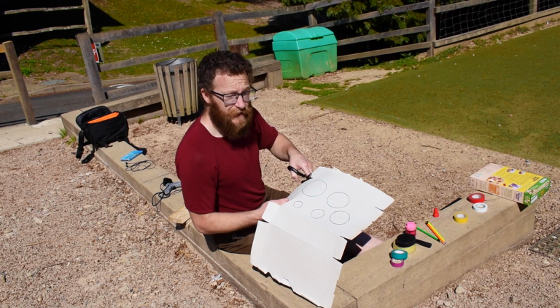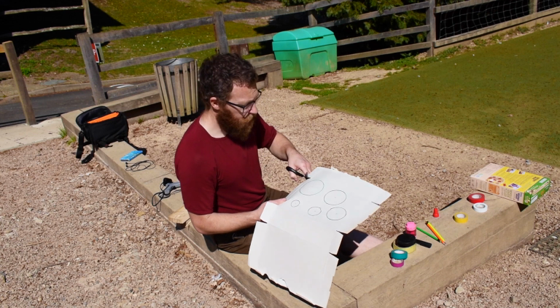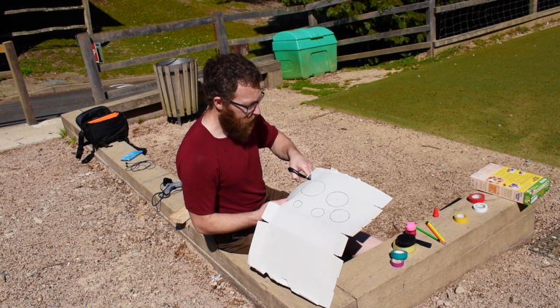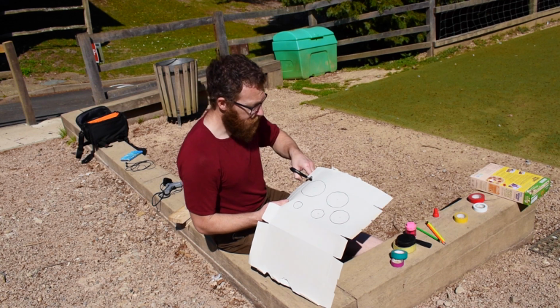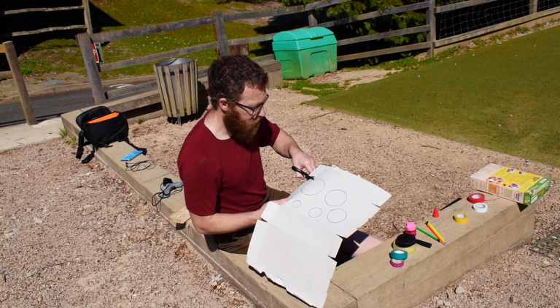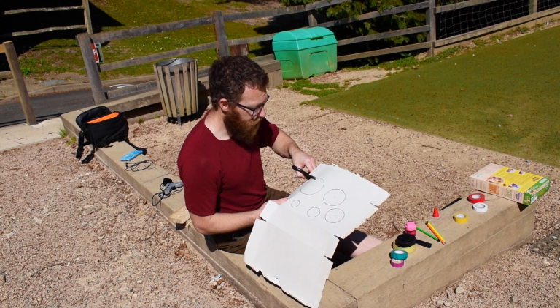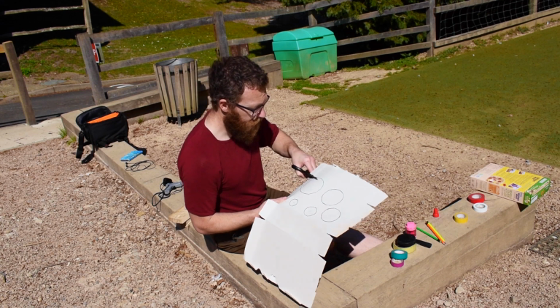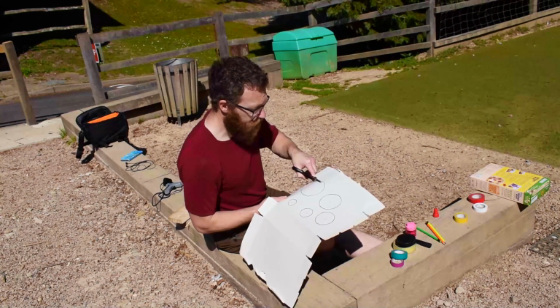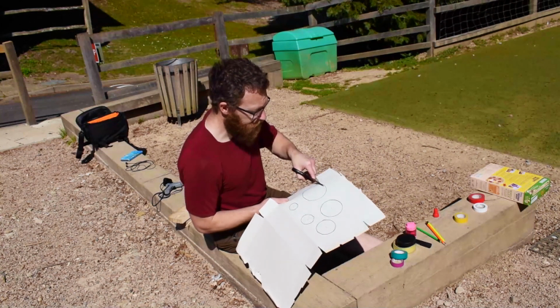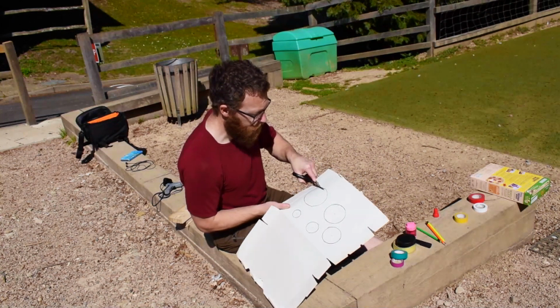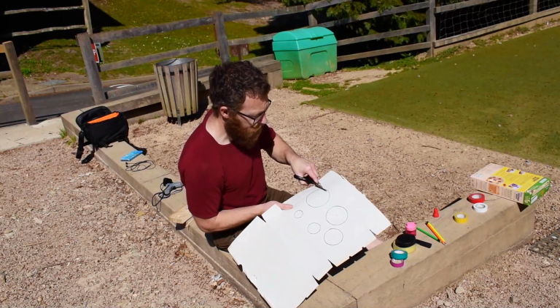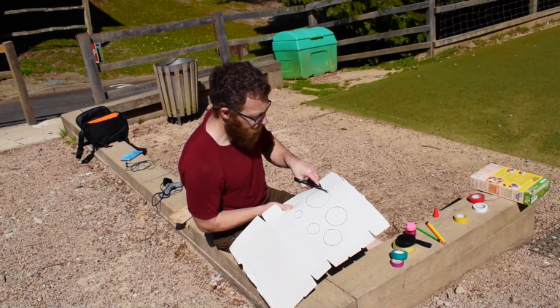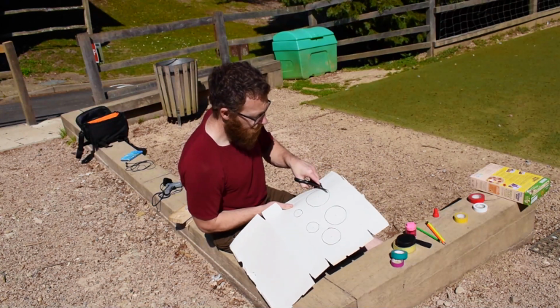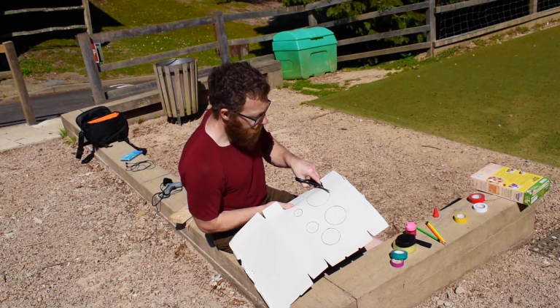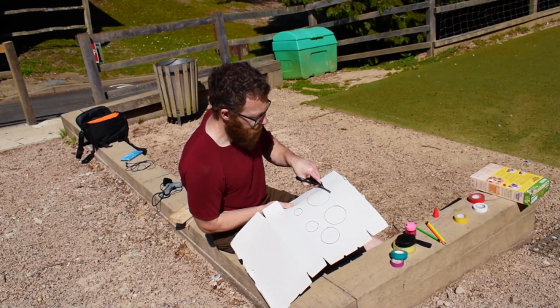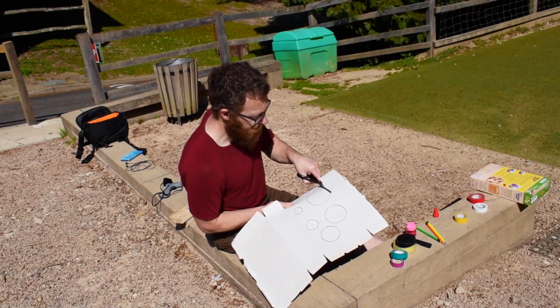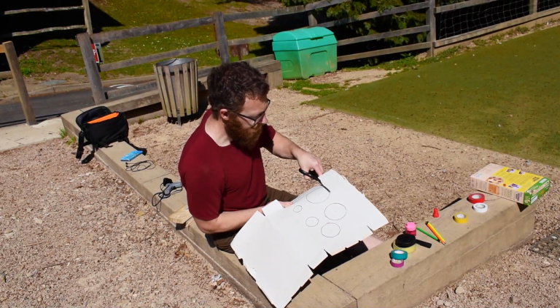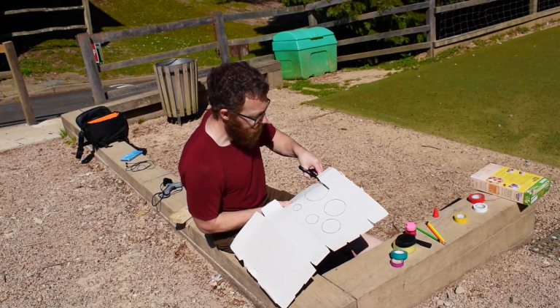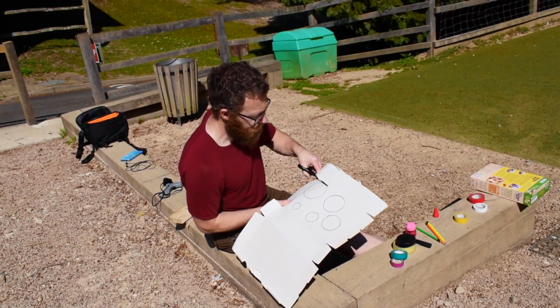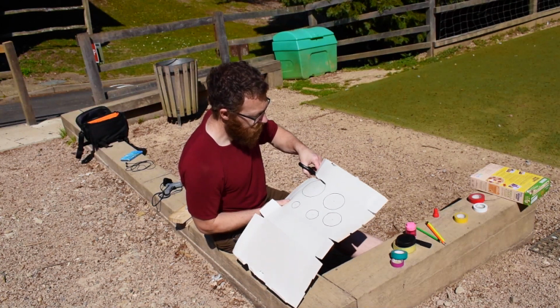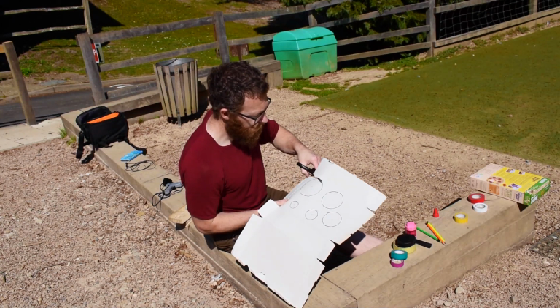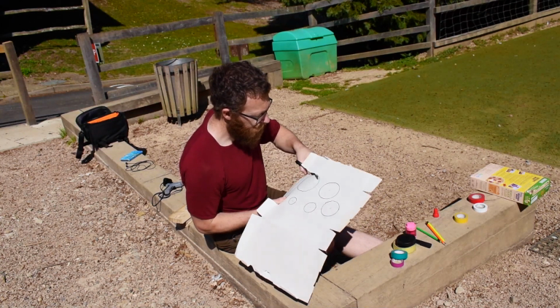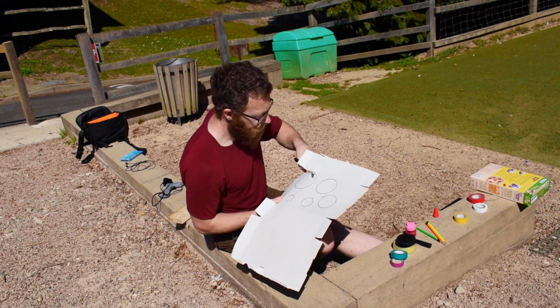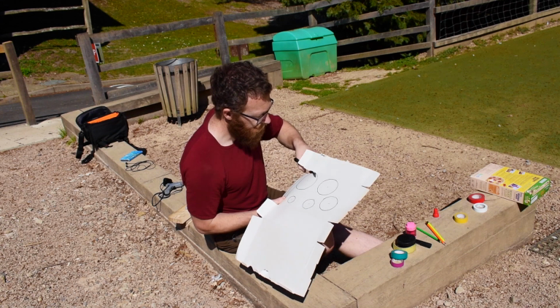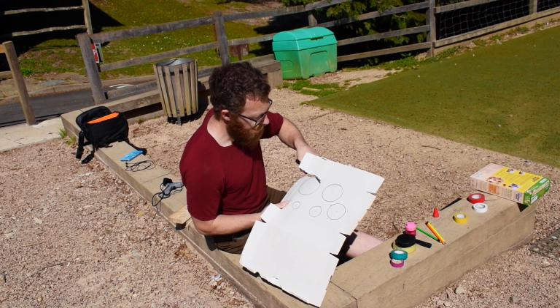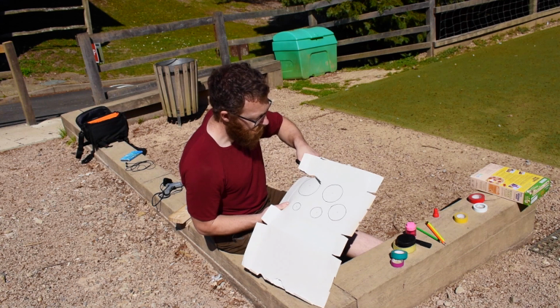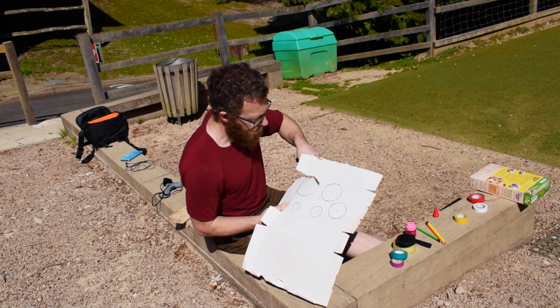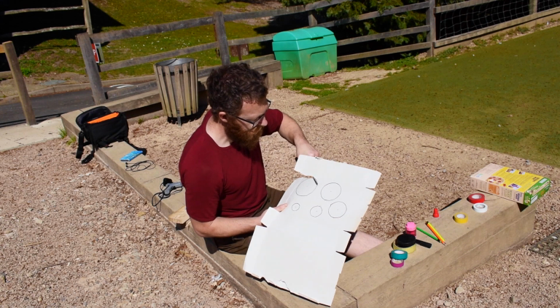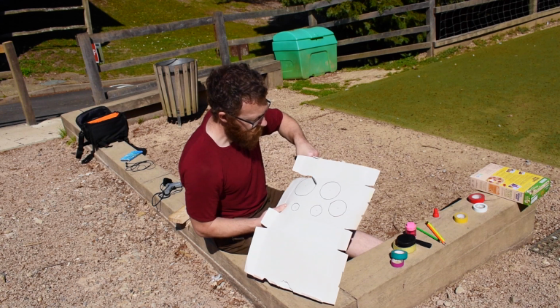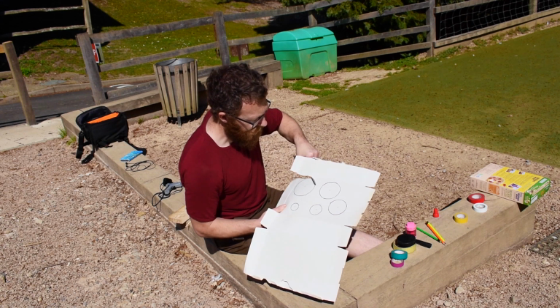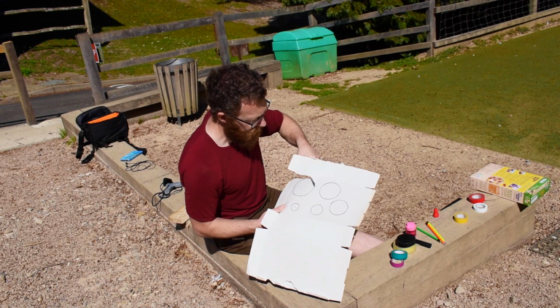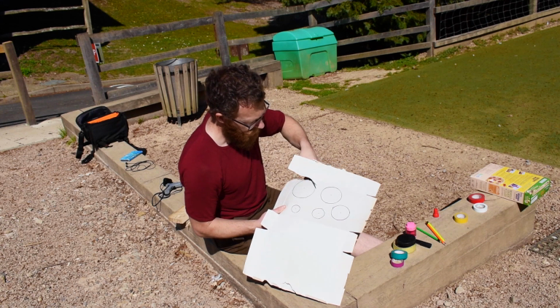Getting the help of an adult, we are then going to start cutting our circles out as close to the line as we can.